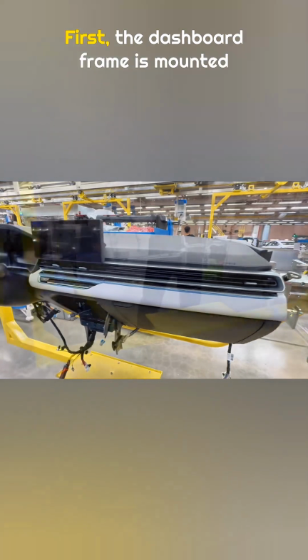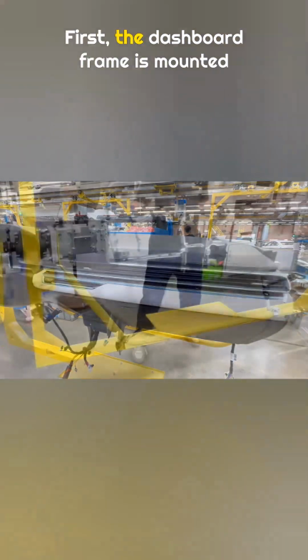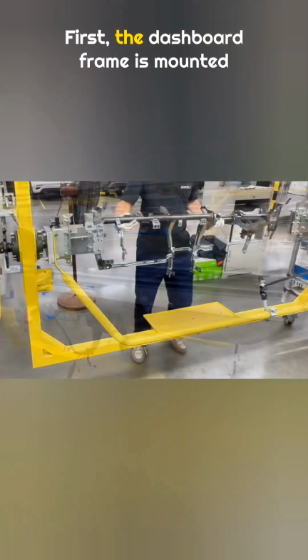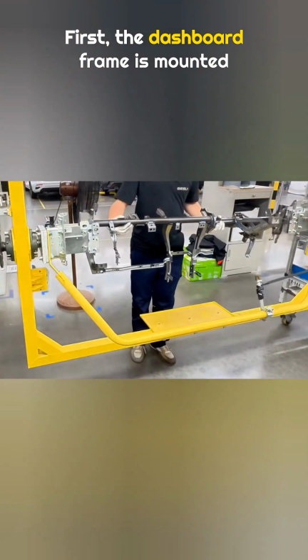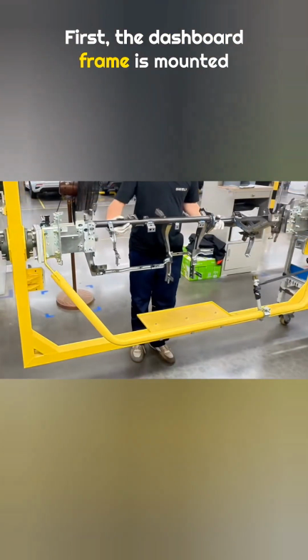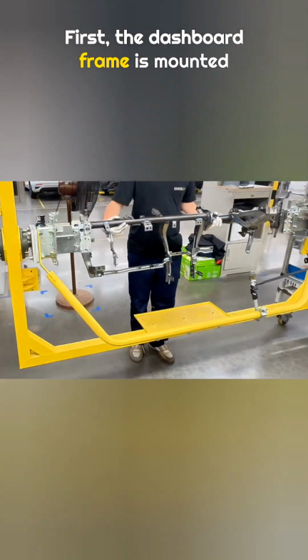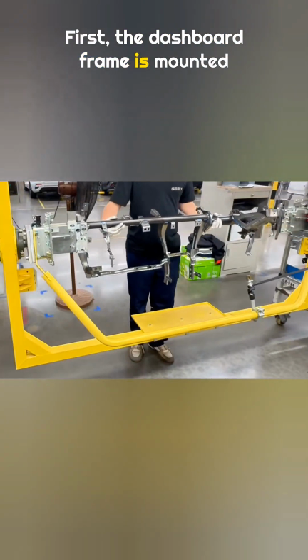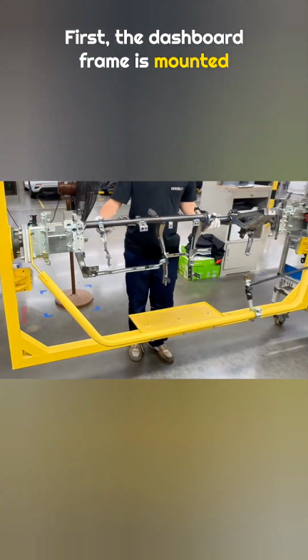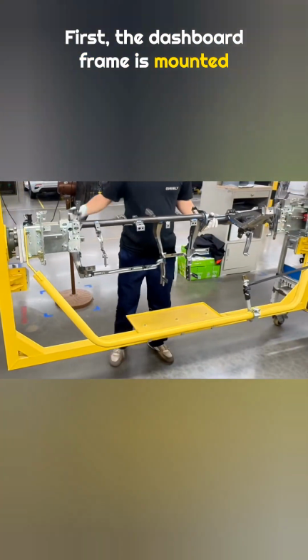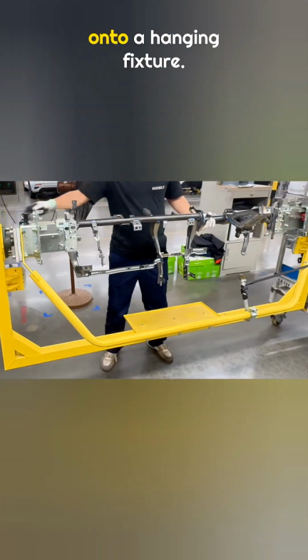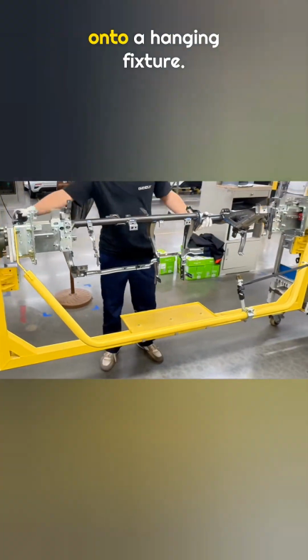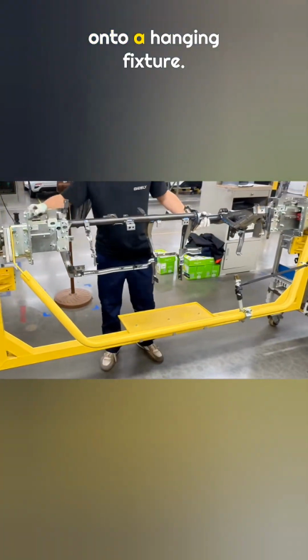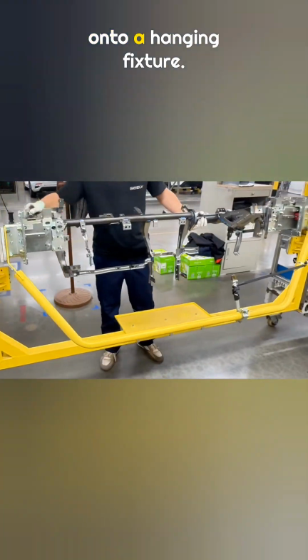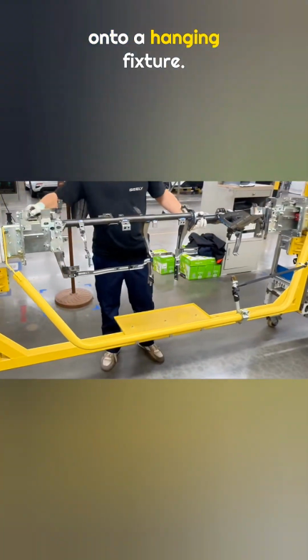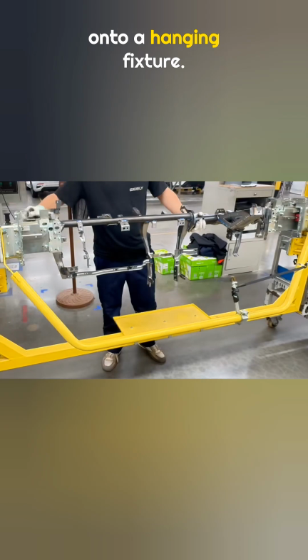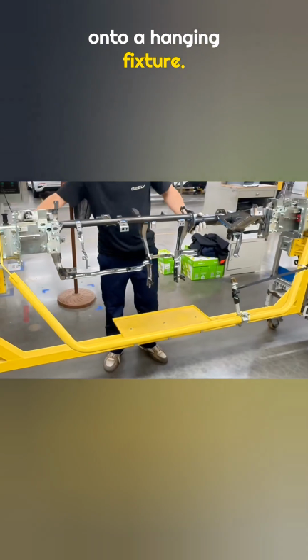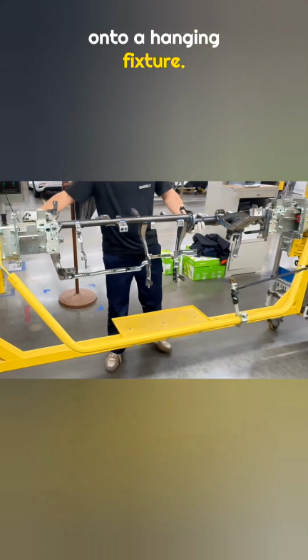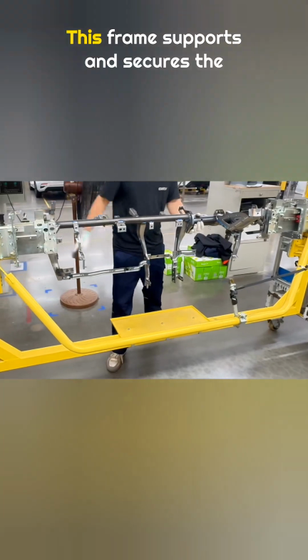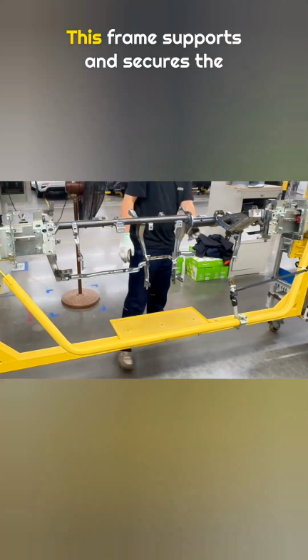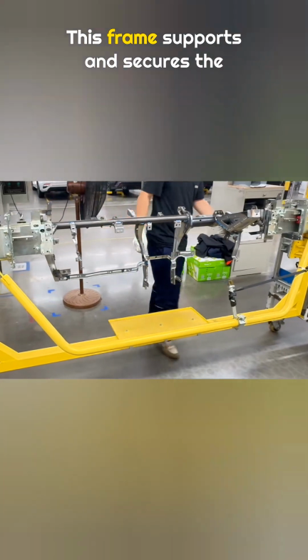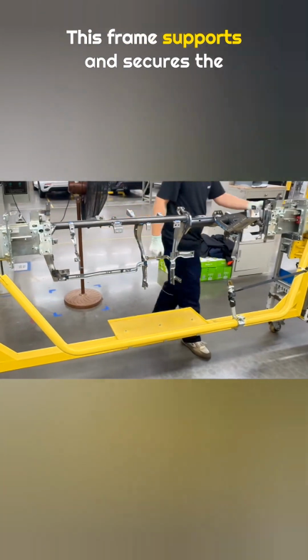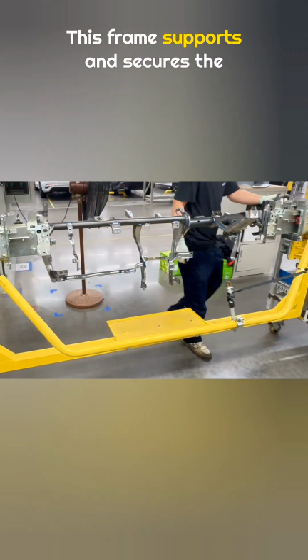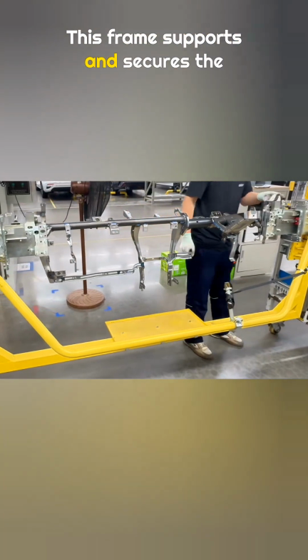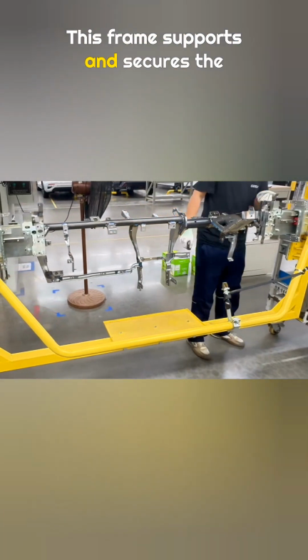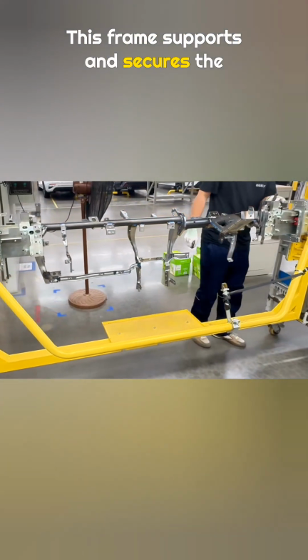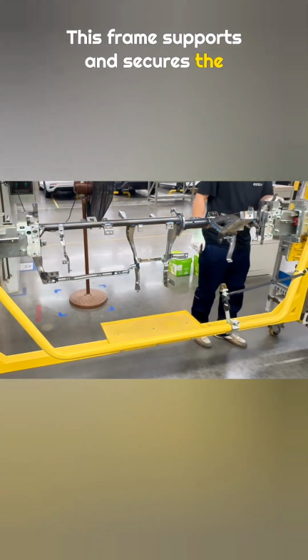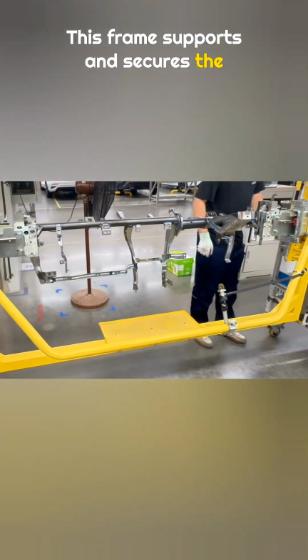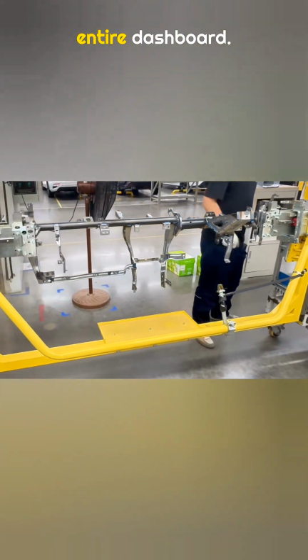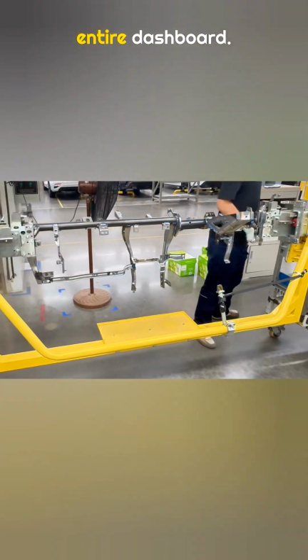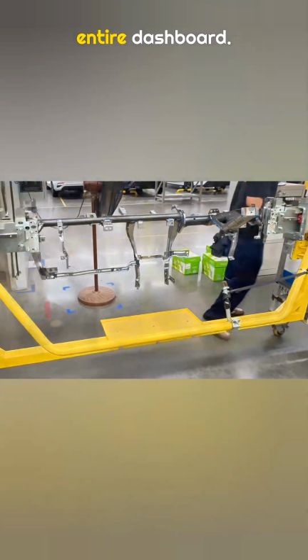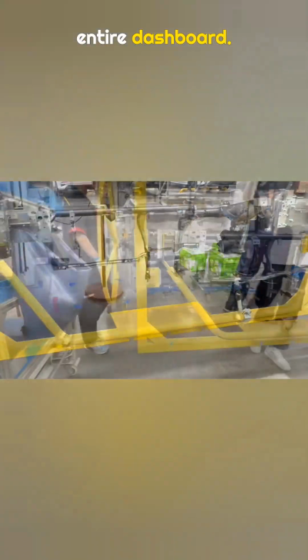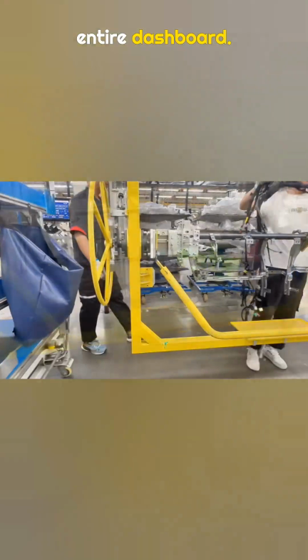First, the dashboard frame is mounted onto a hanging fixture. This frame supports and secures the entire dashboard.